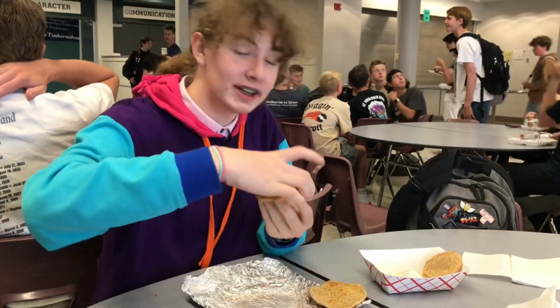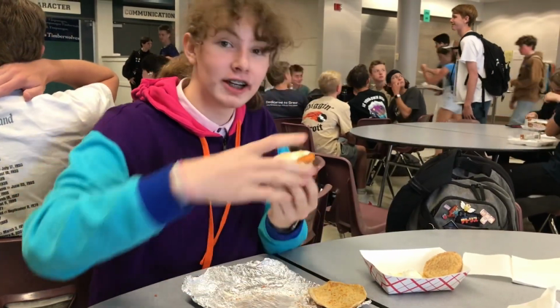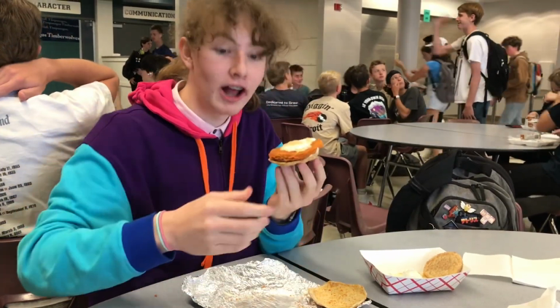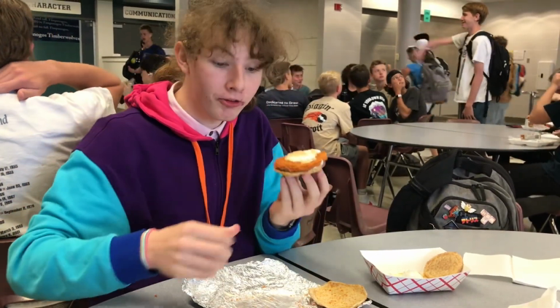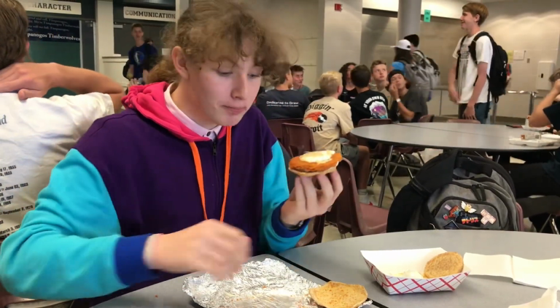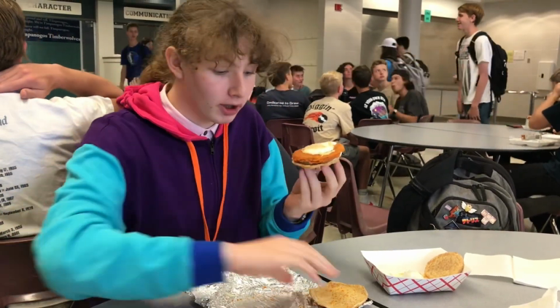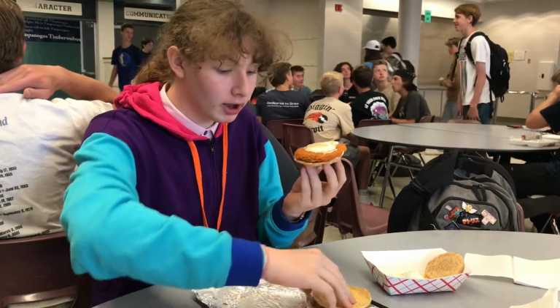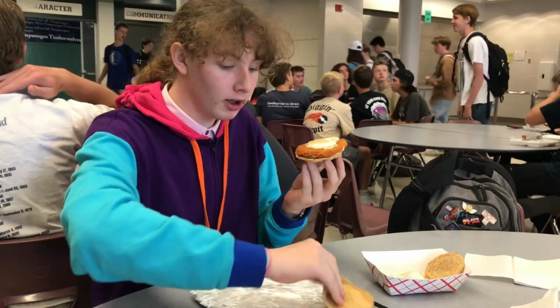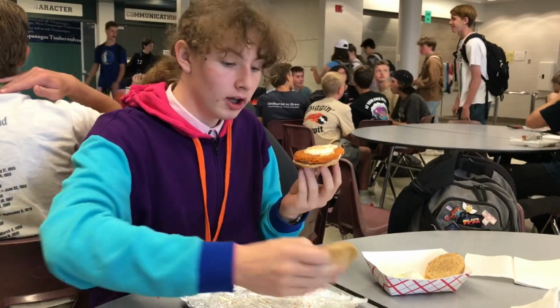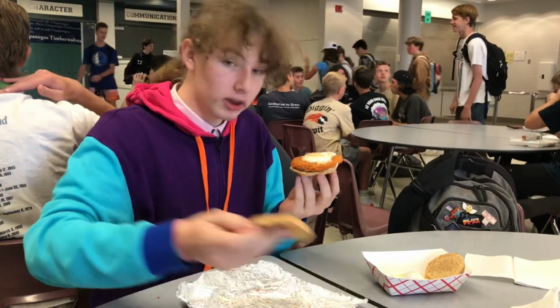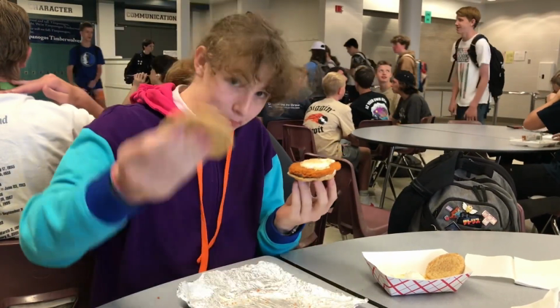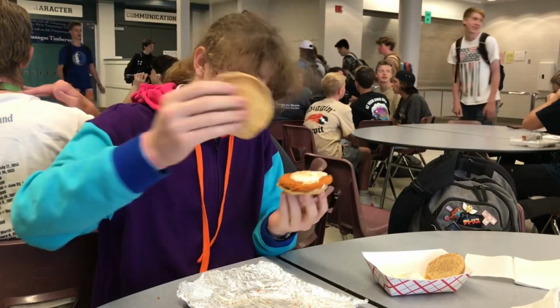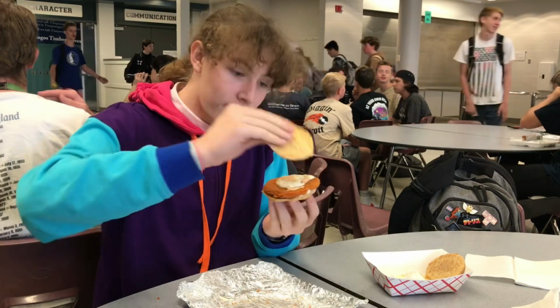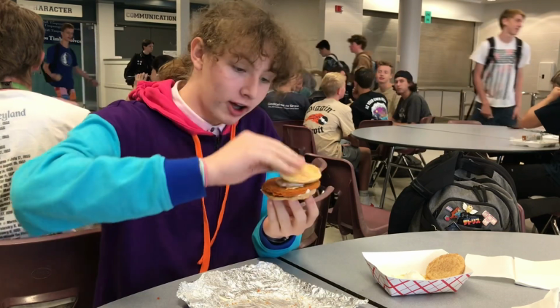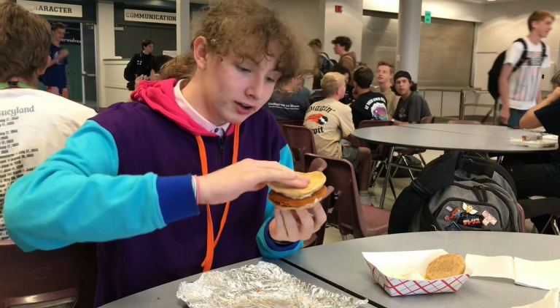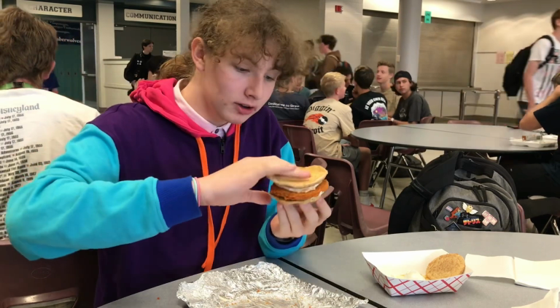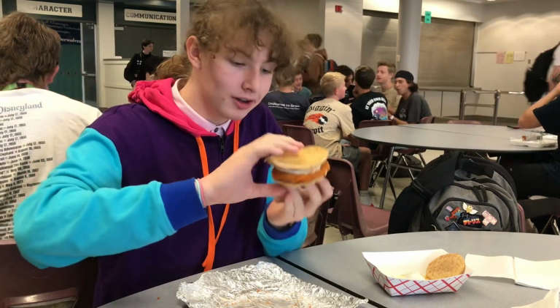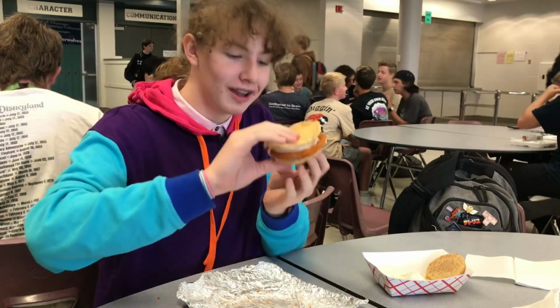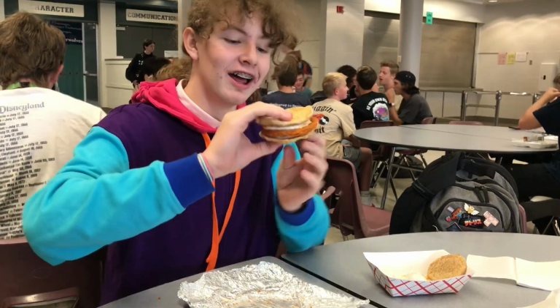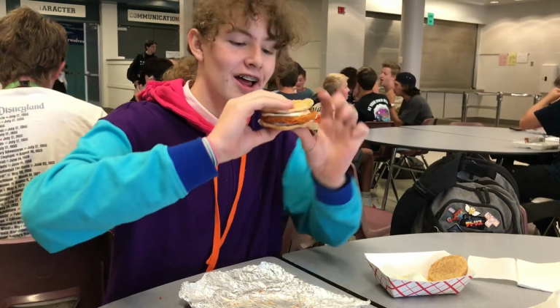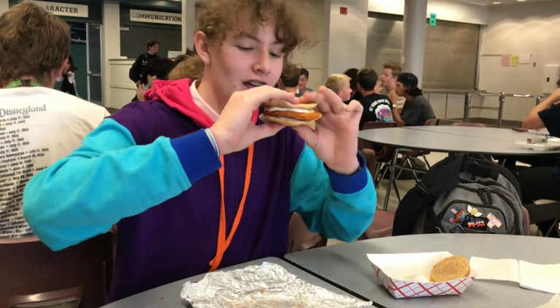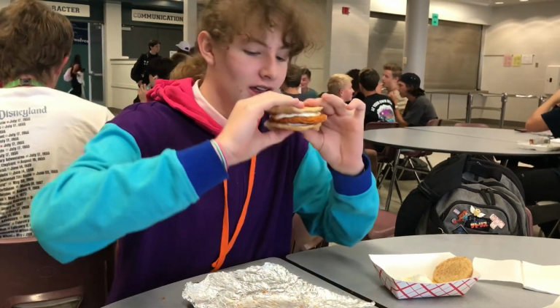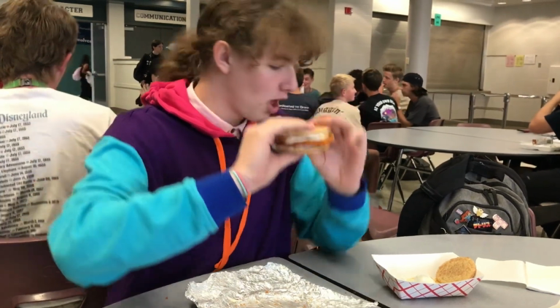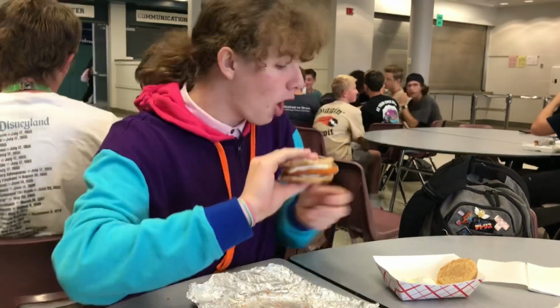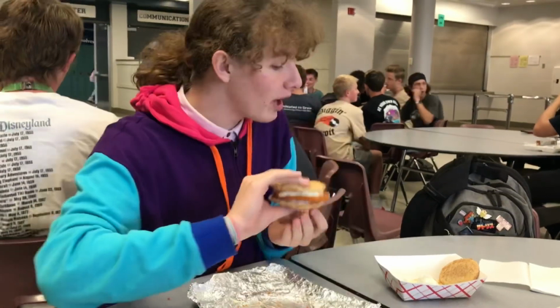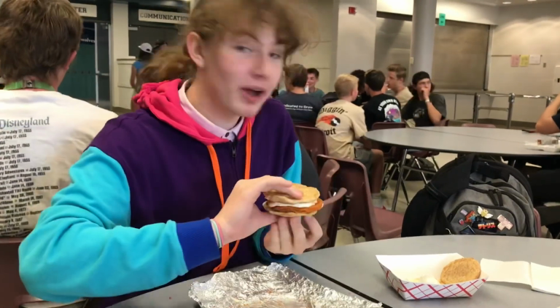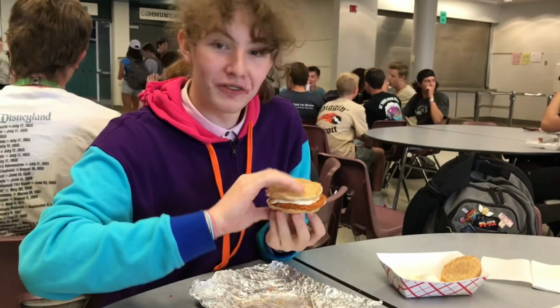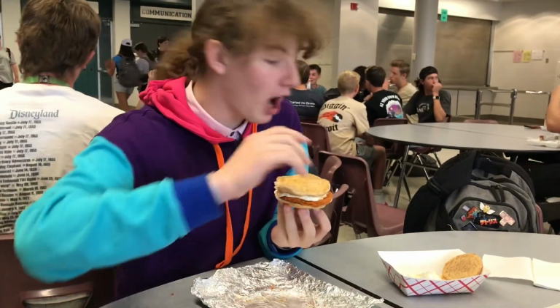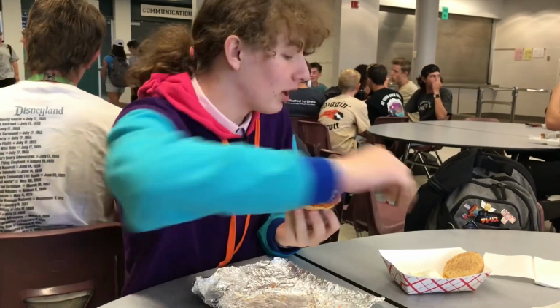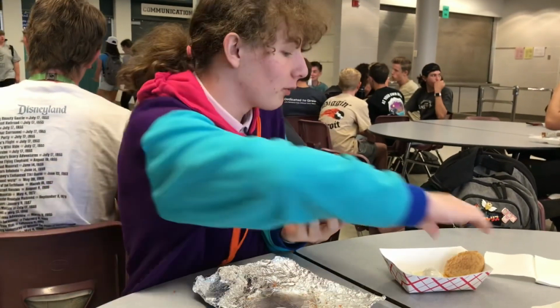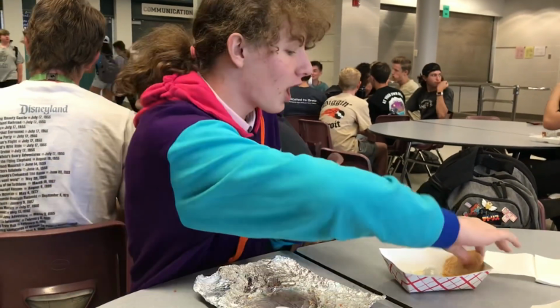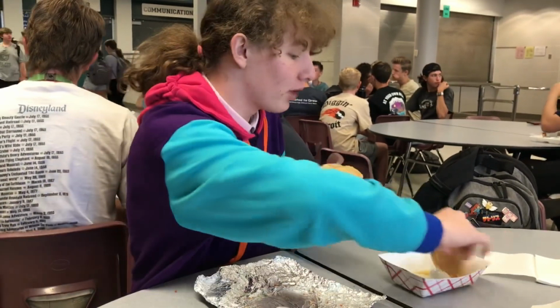And you get your Nelson burger. You put this on. Wait — we forgot one. We forgot one.